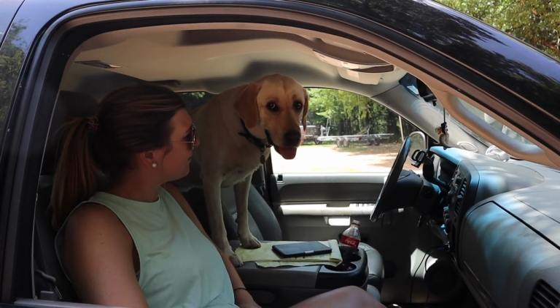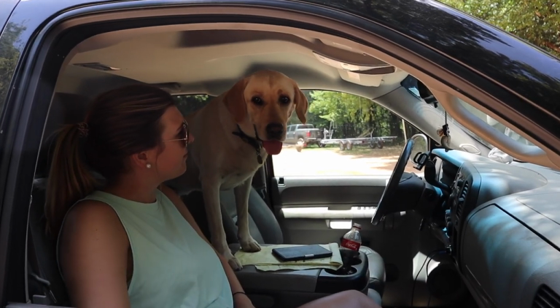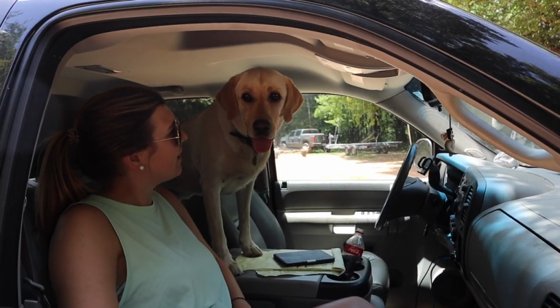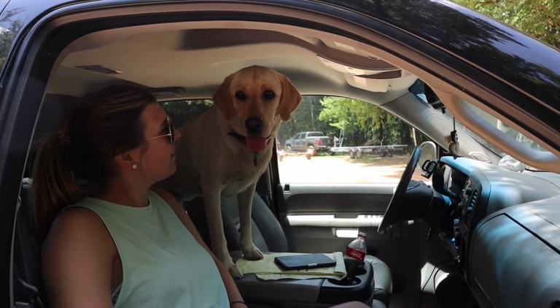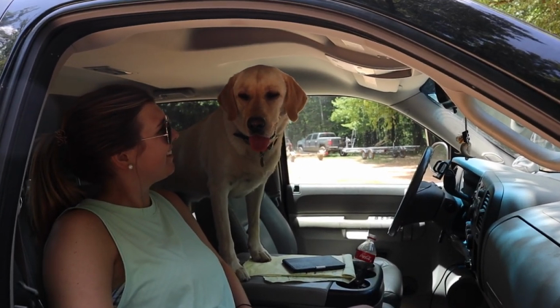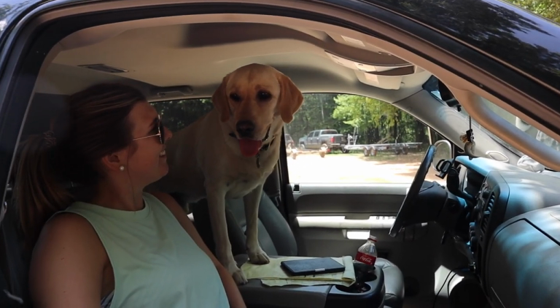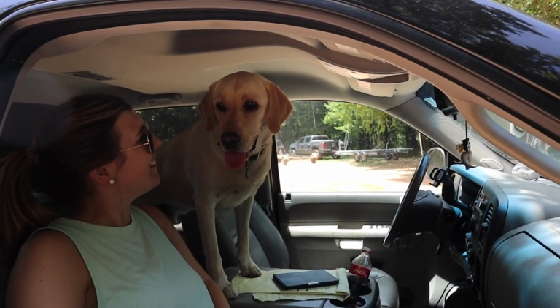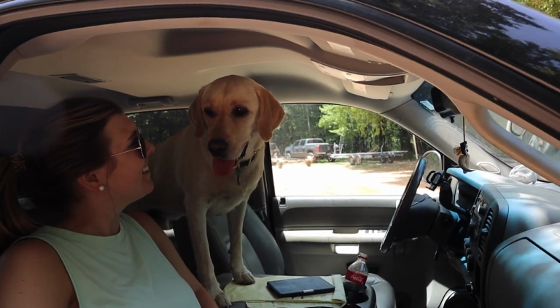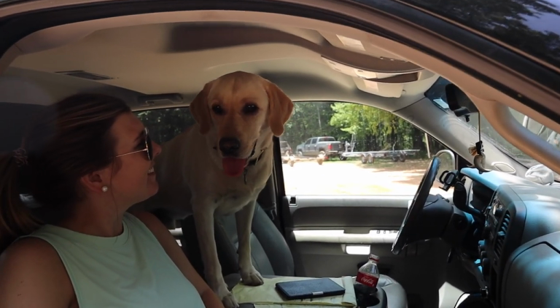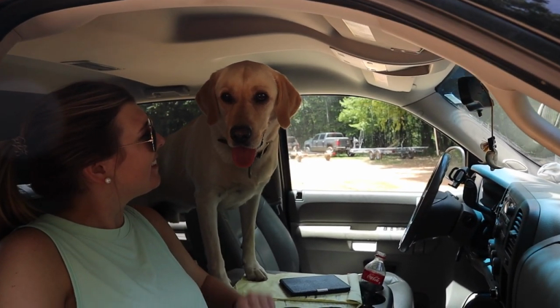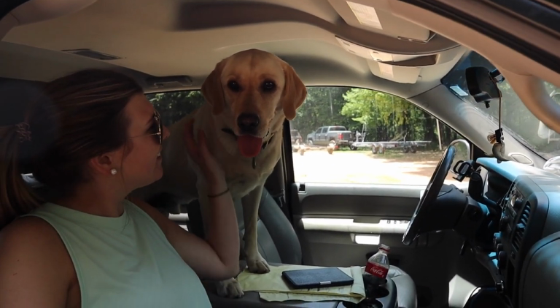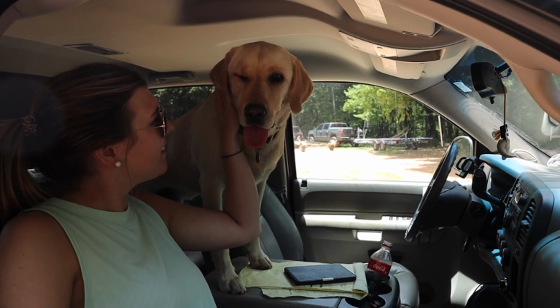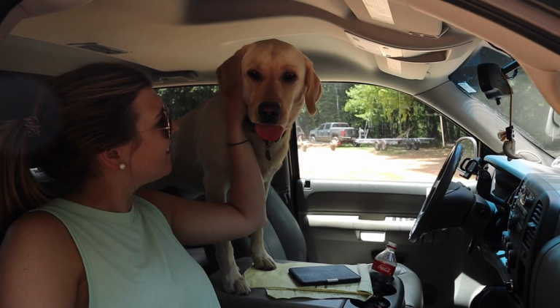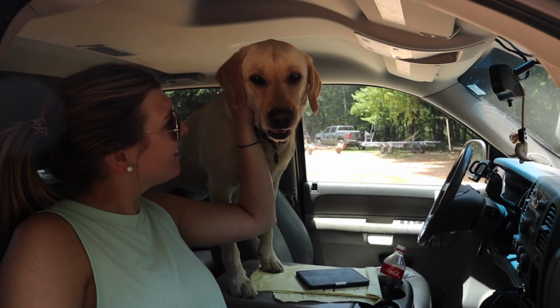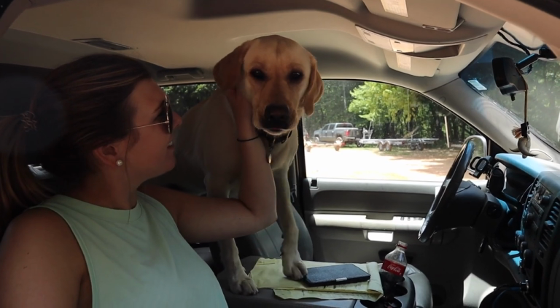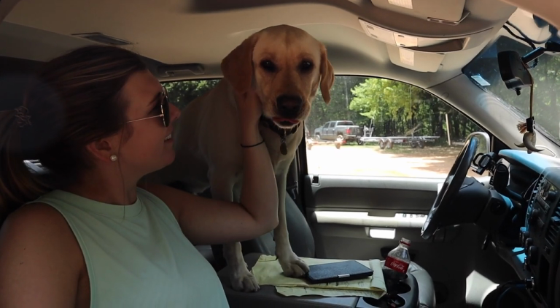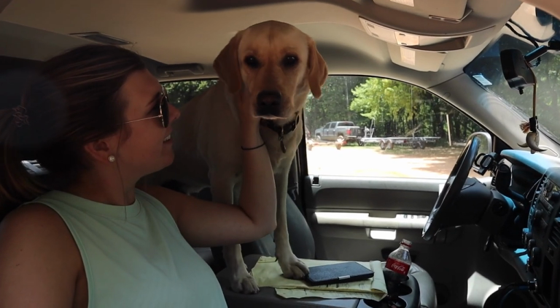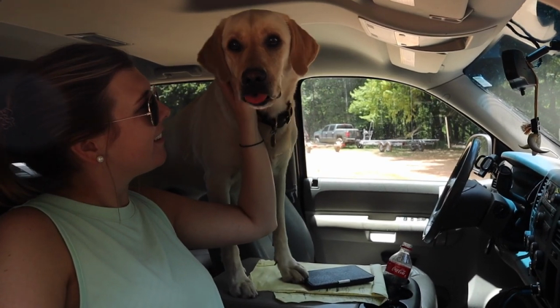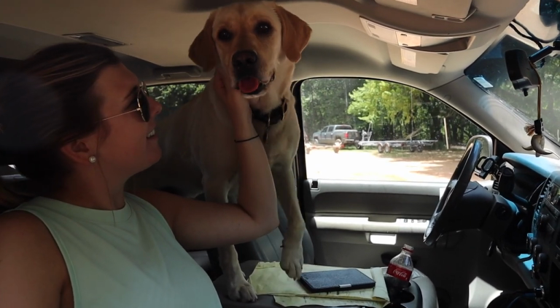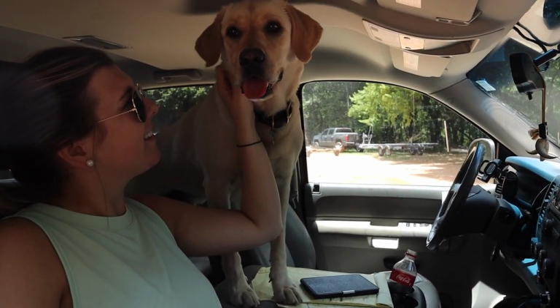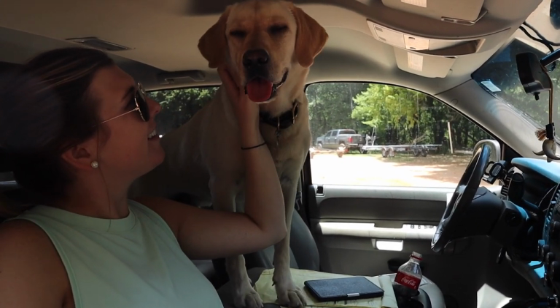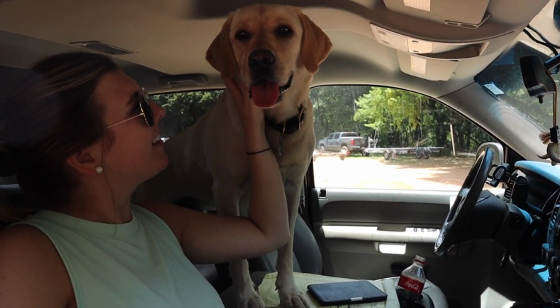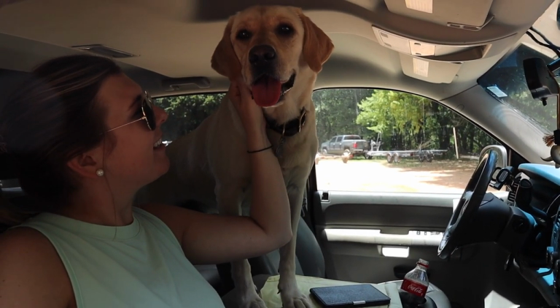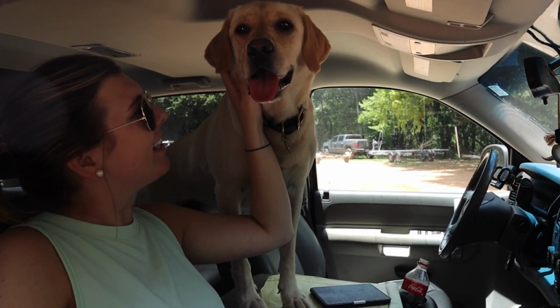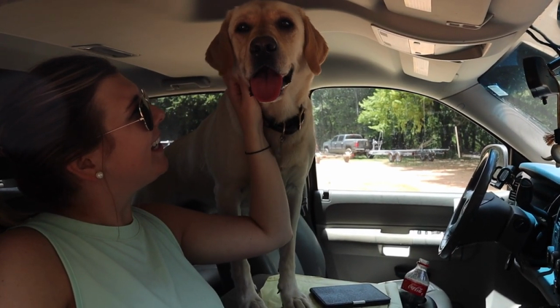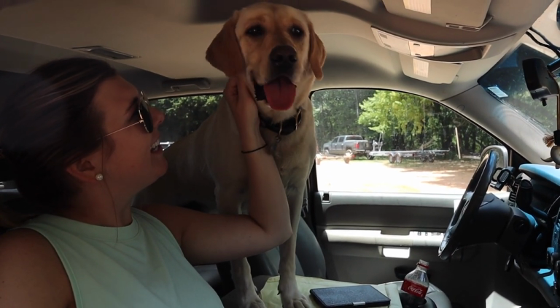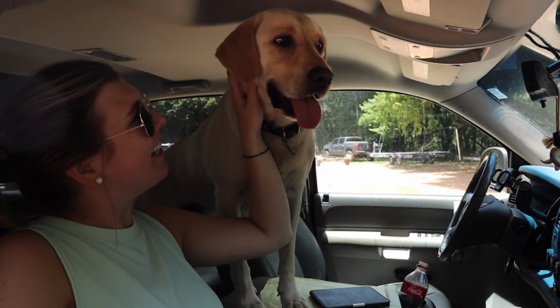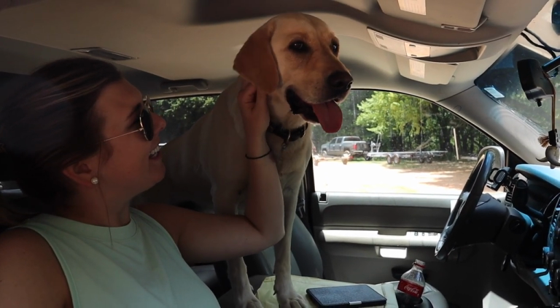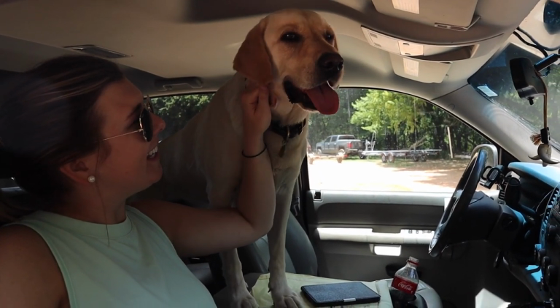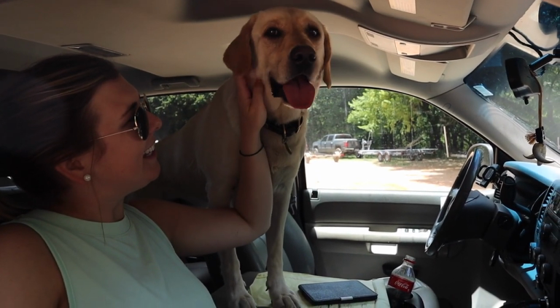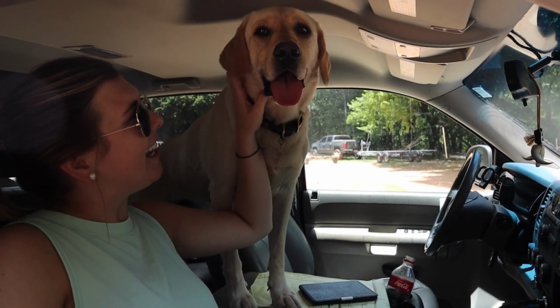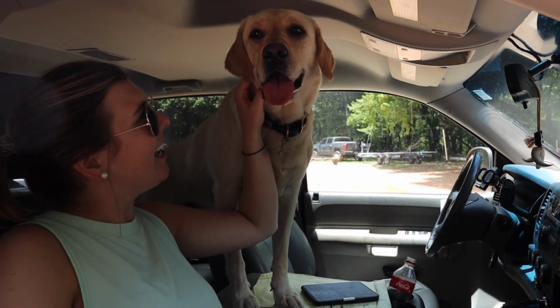Hey Bubba. You ready to go for a ride? Yeah.